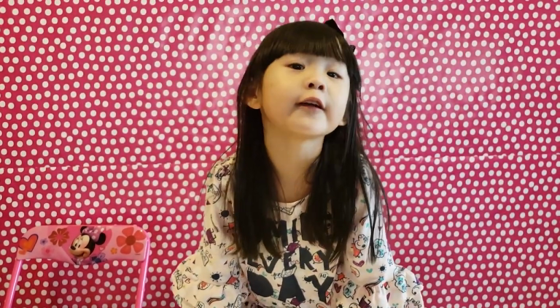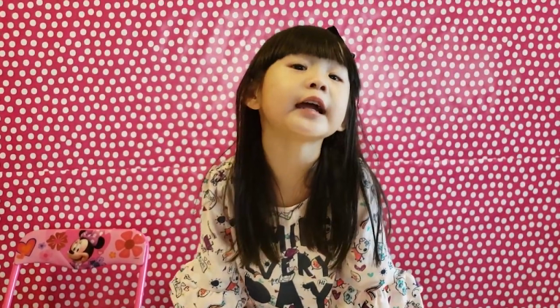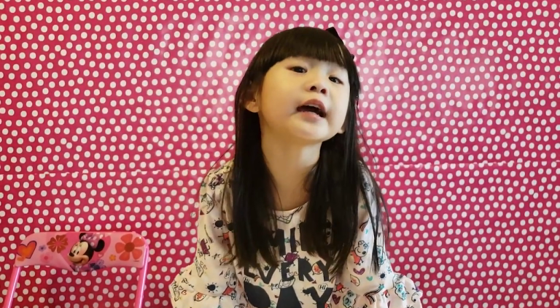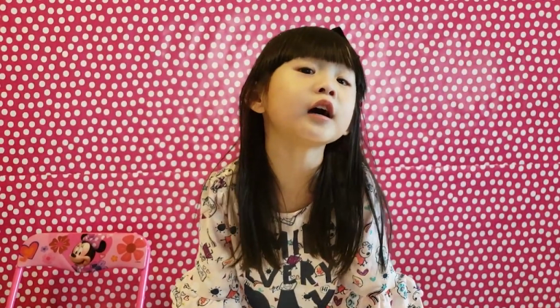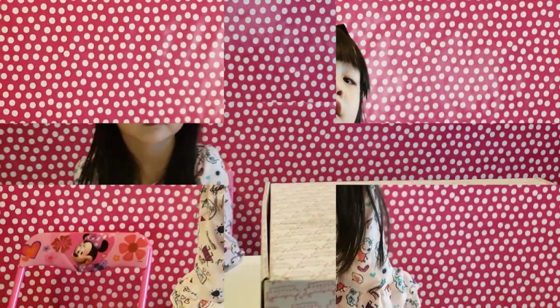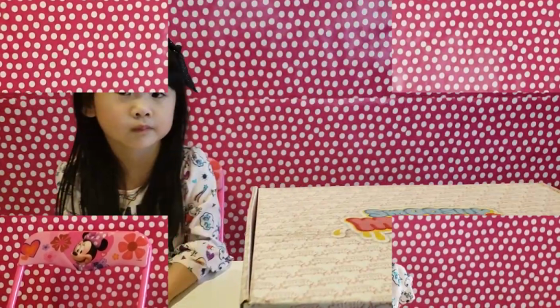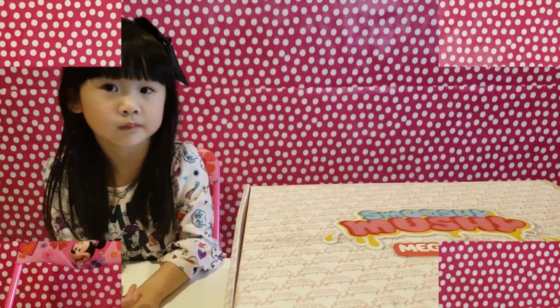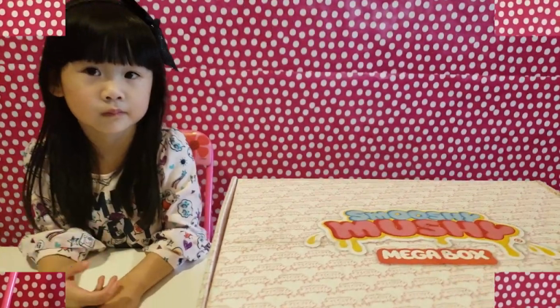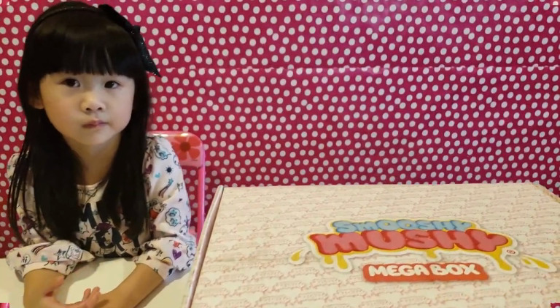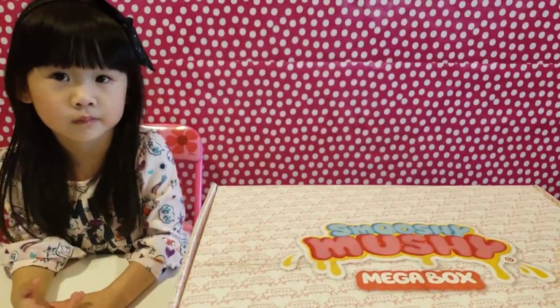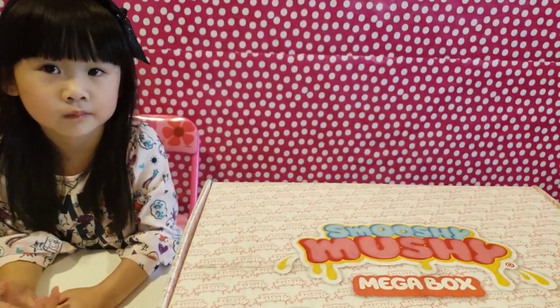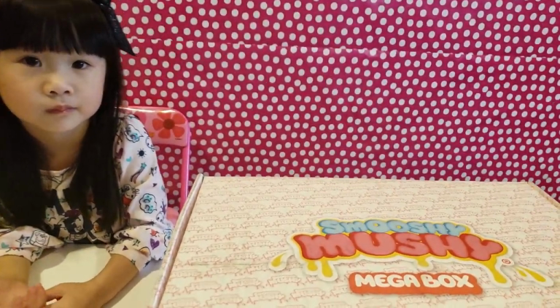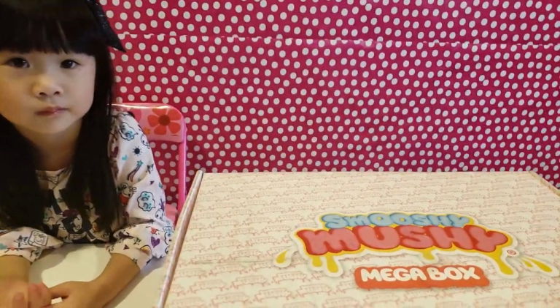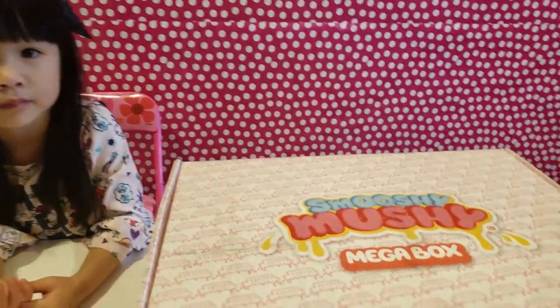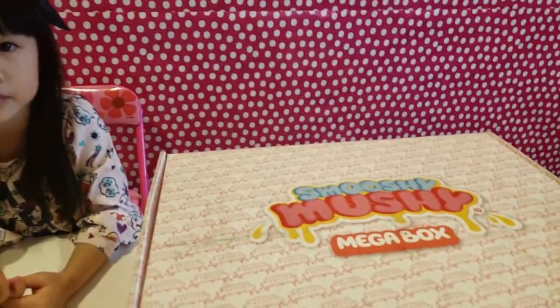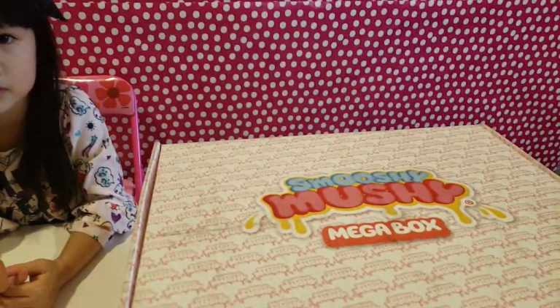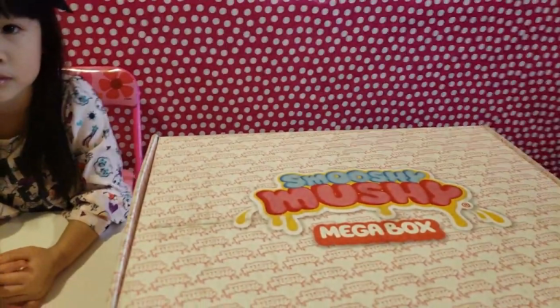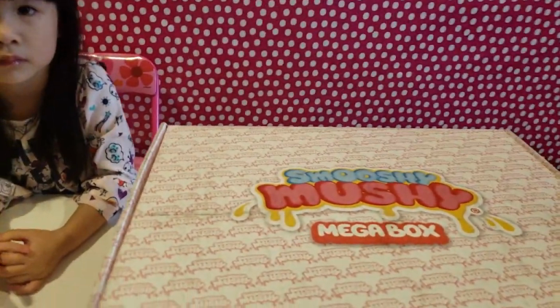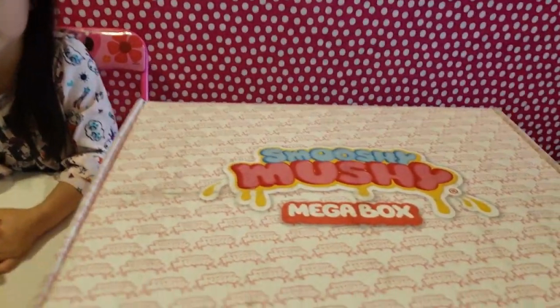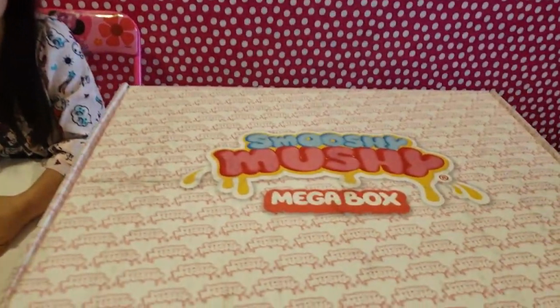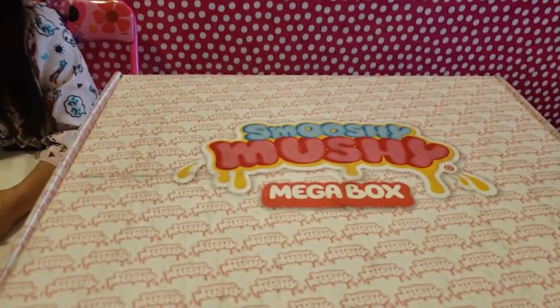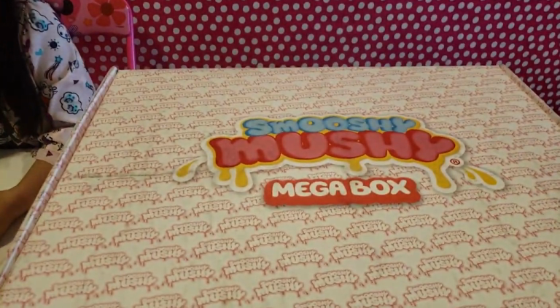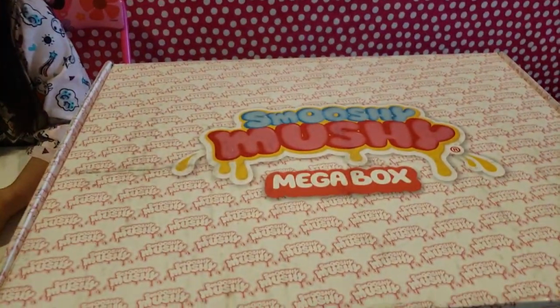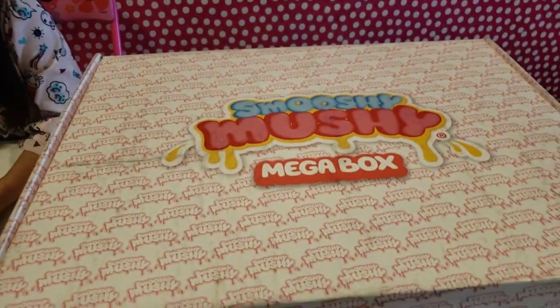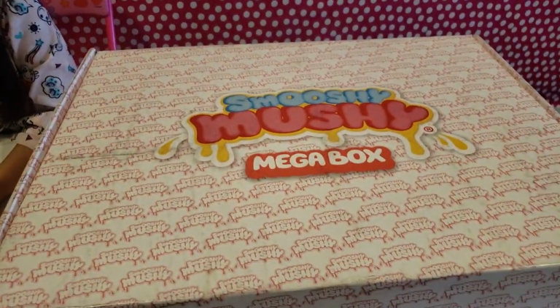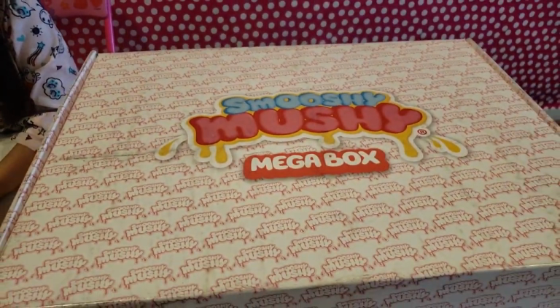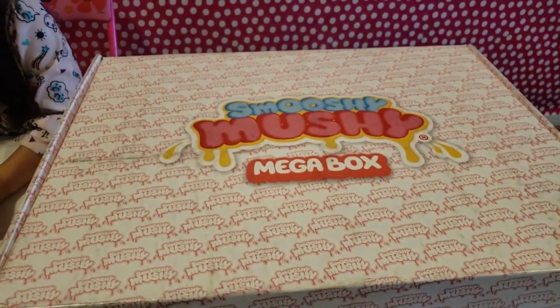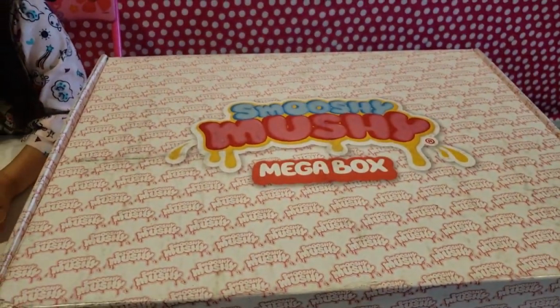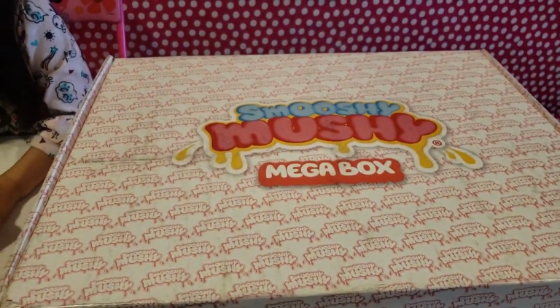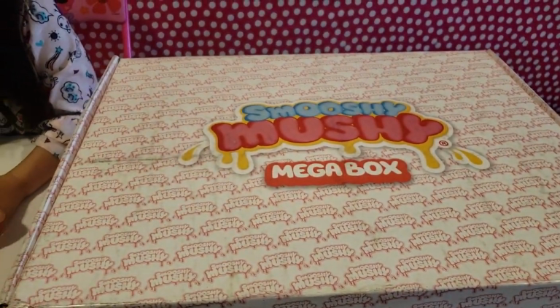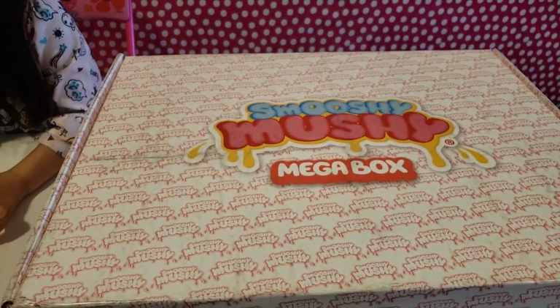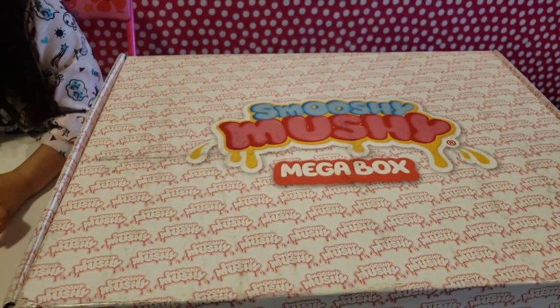Hi everyone! Today we are opening Moshy Moshy Toys and thank you Kamani for sending us the toys!